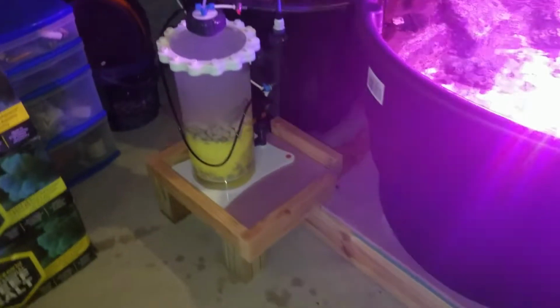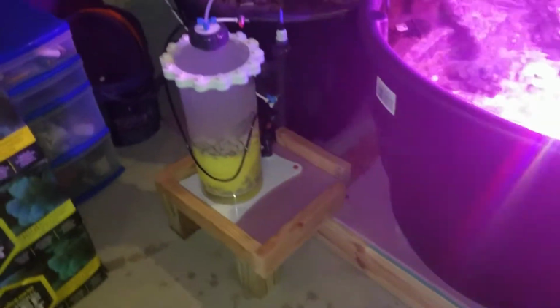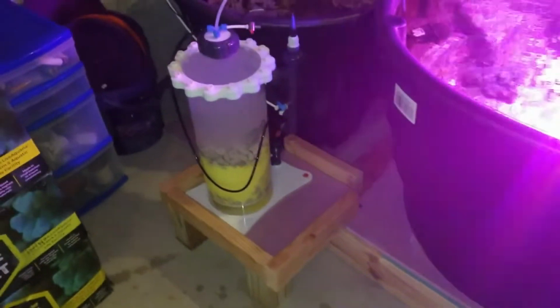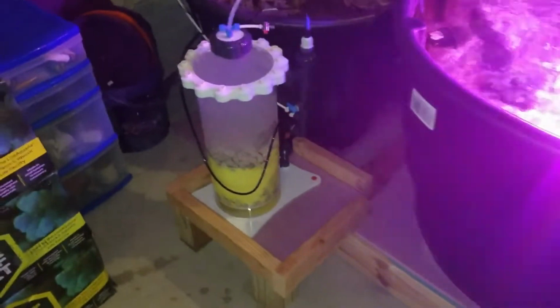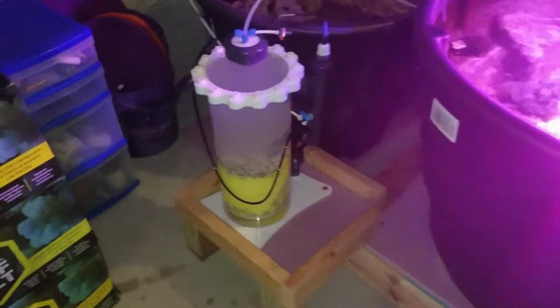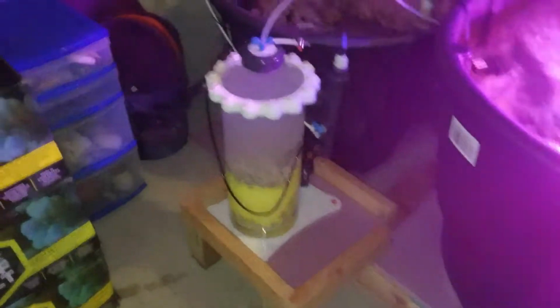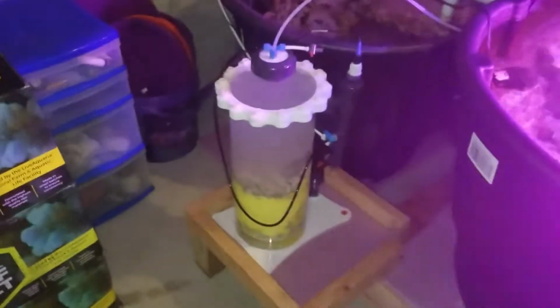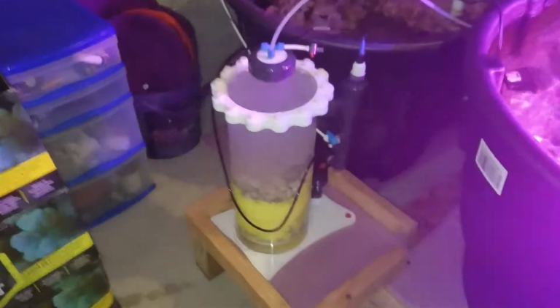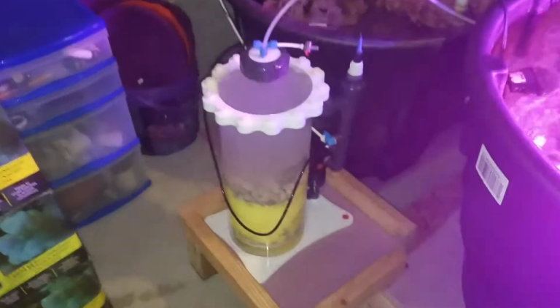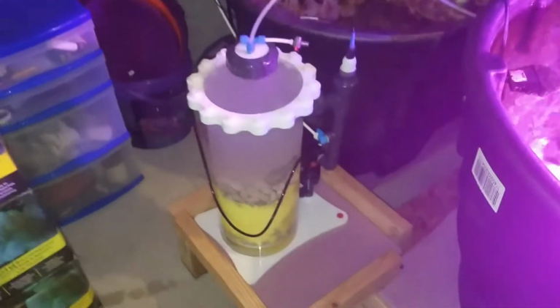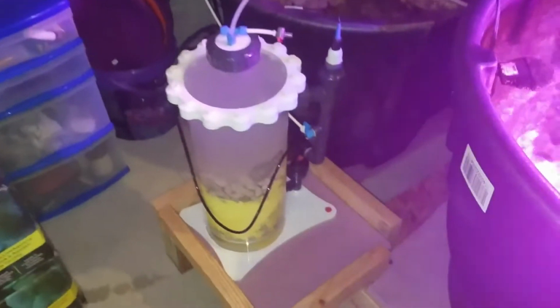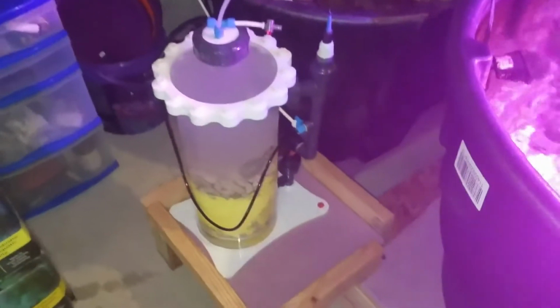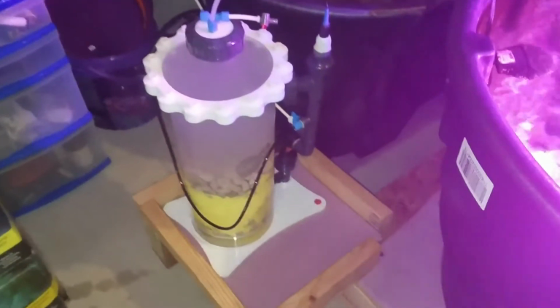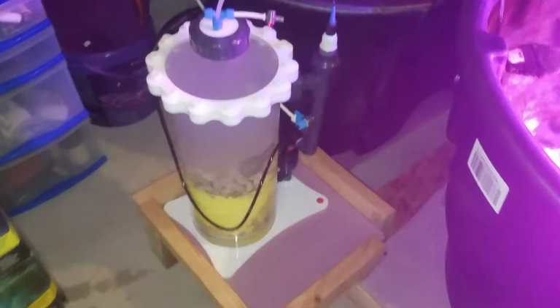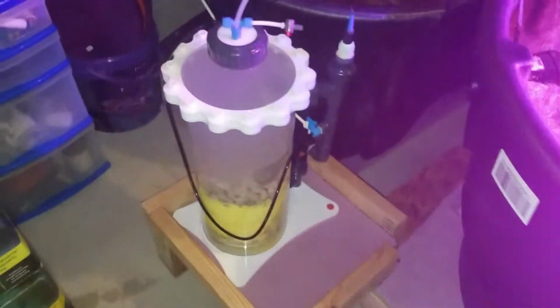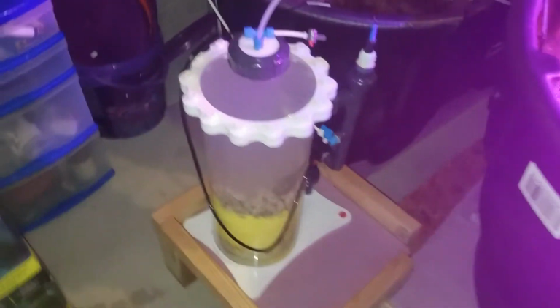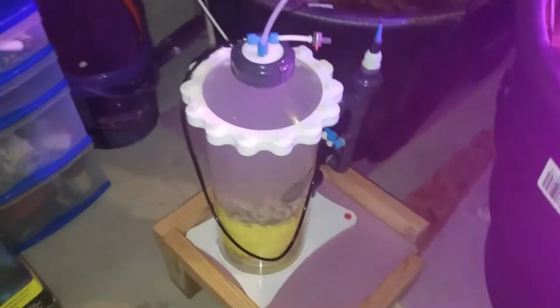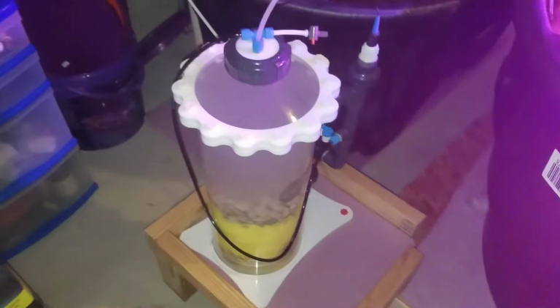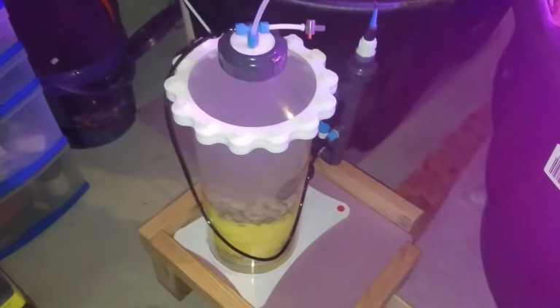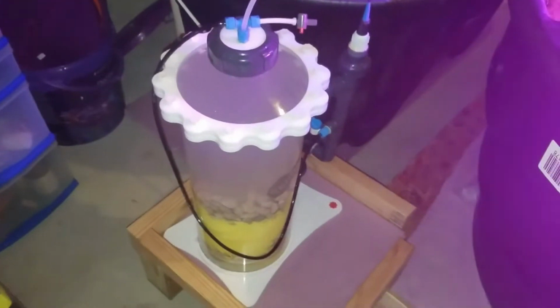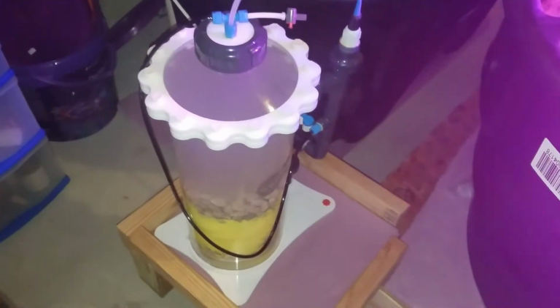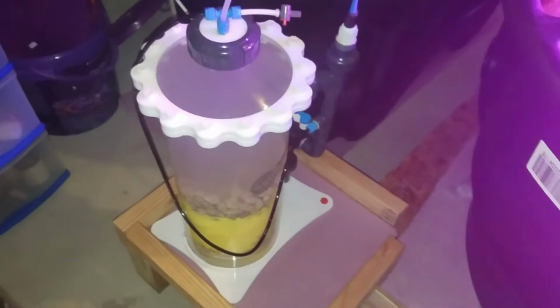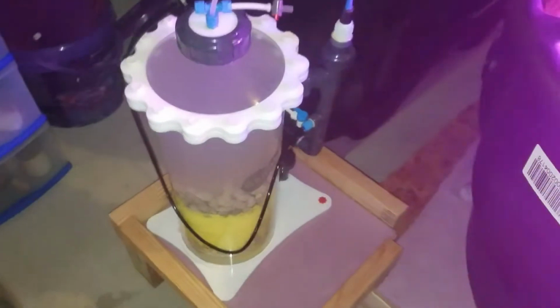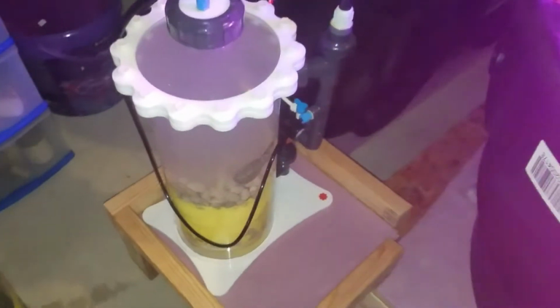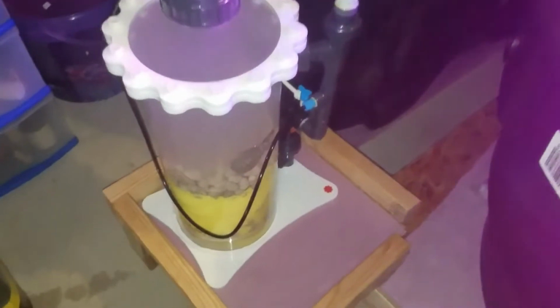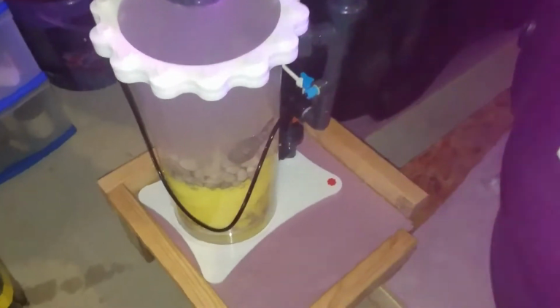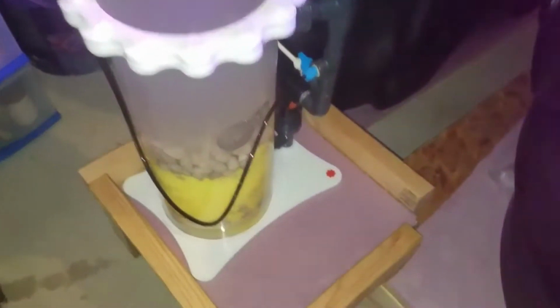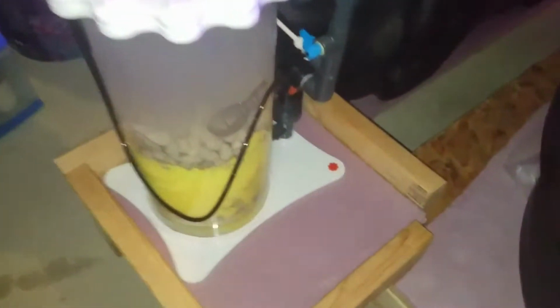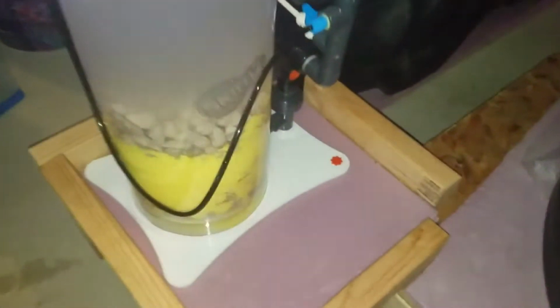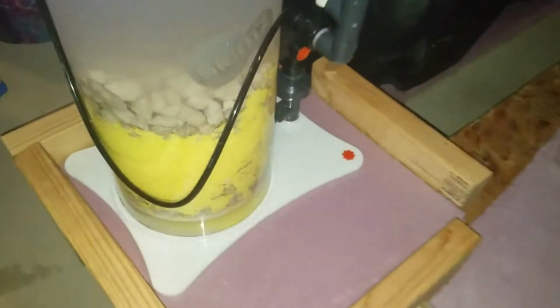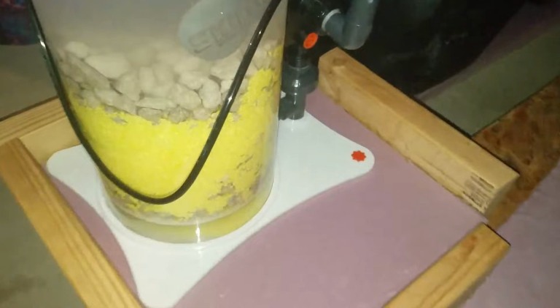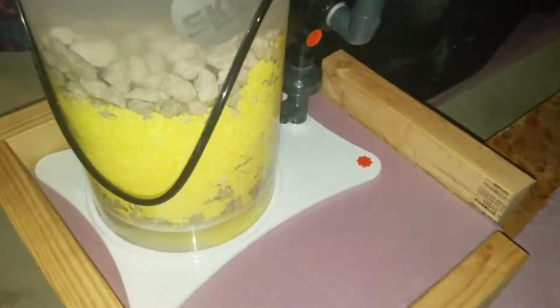Today we're going to show you how to take a calcium reactor and convert it into a nitrate reactor.